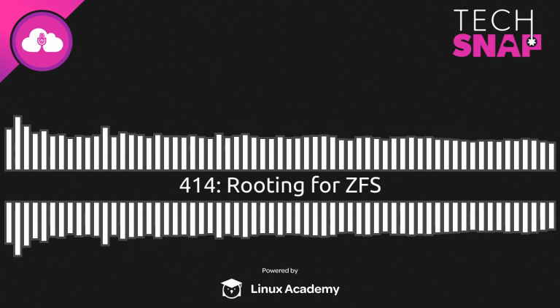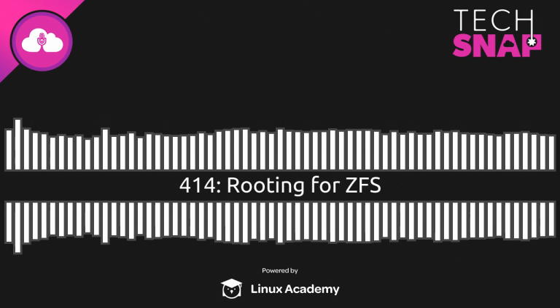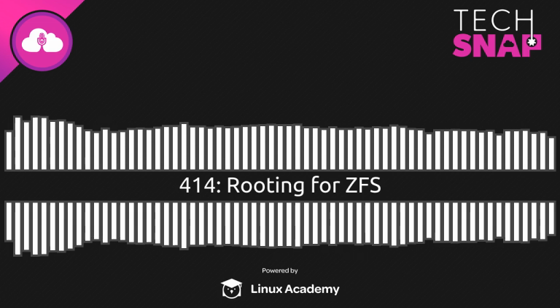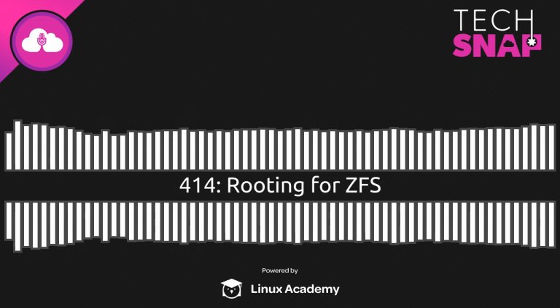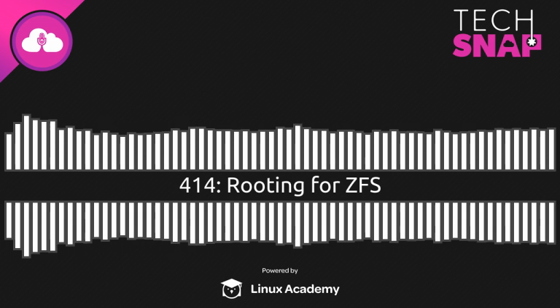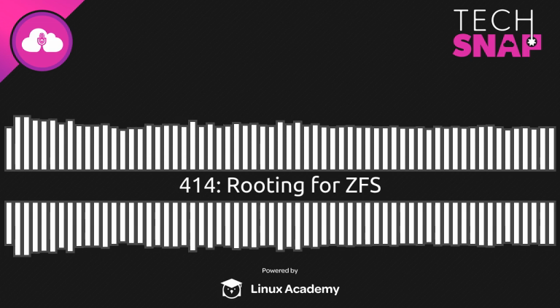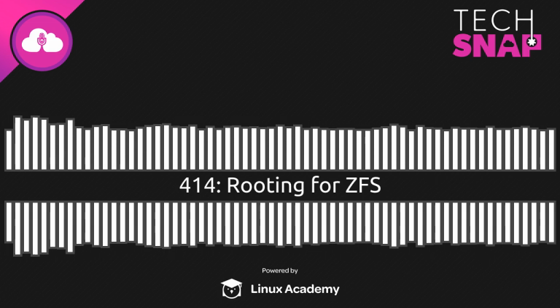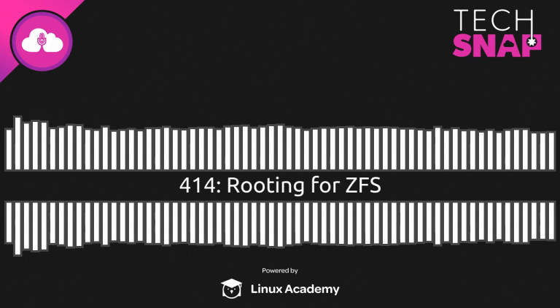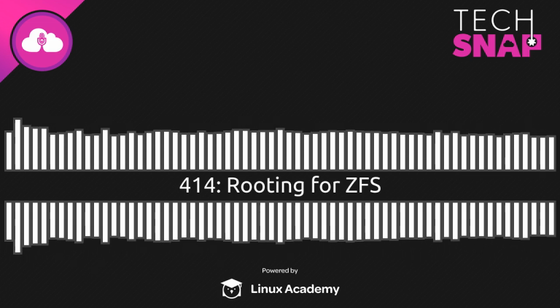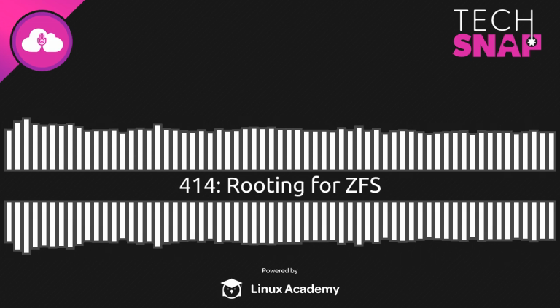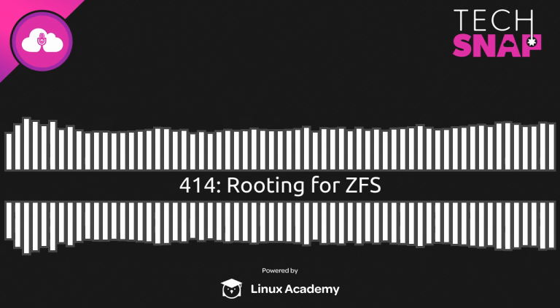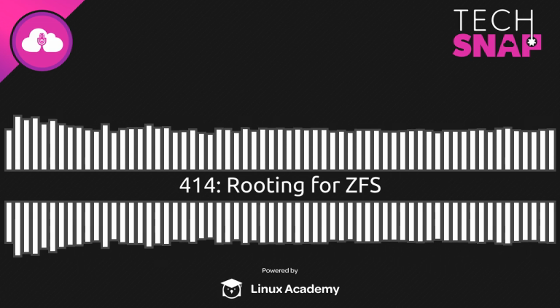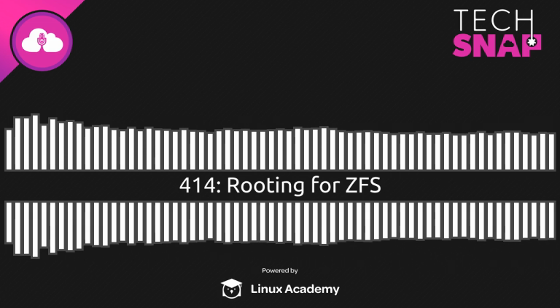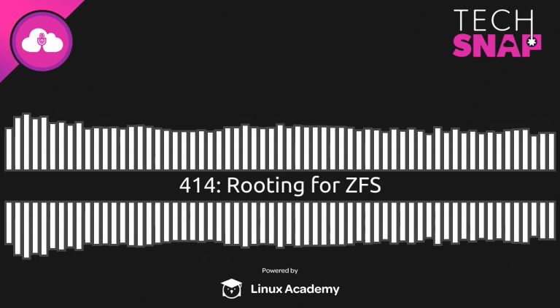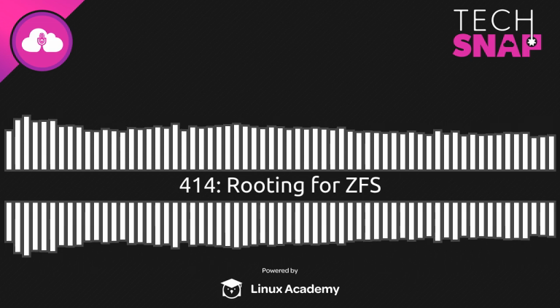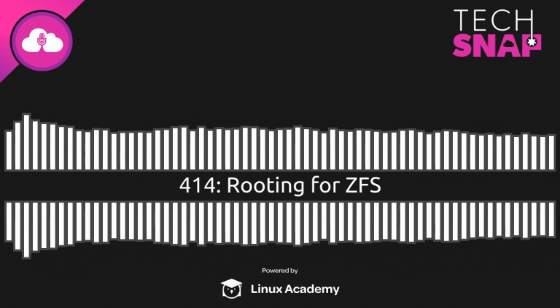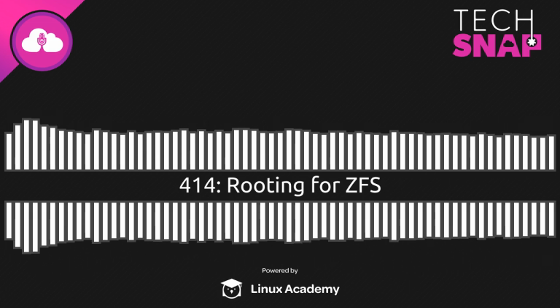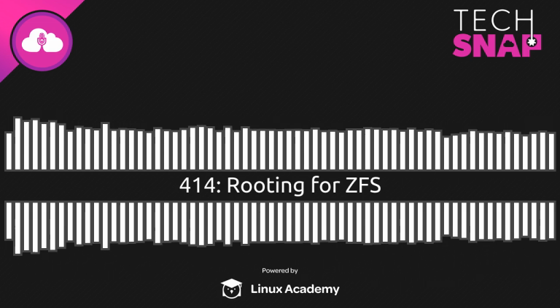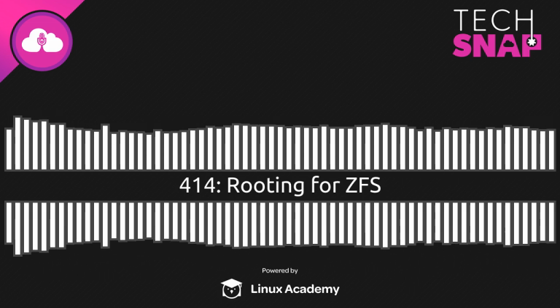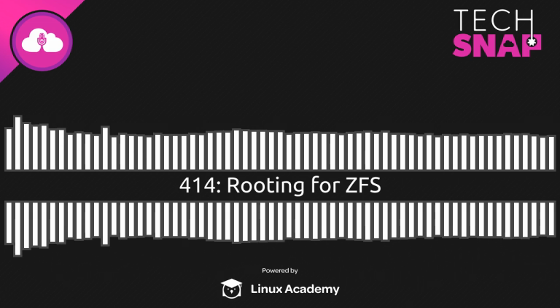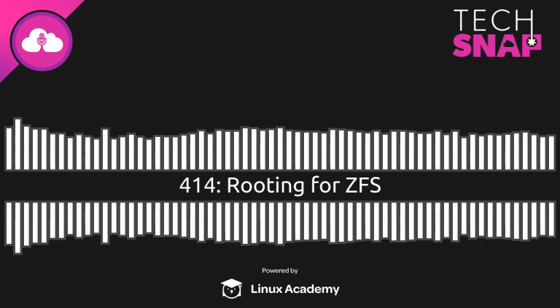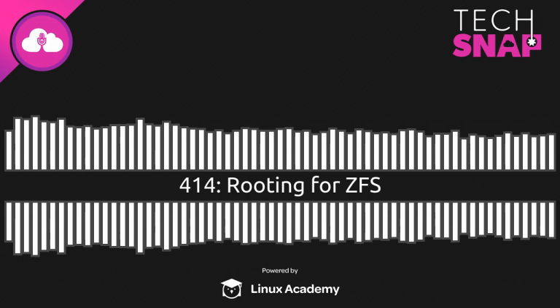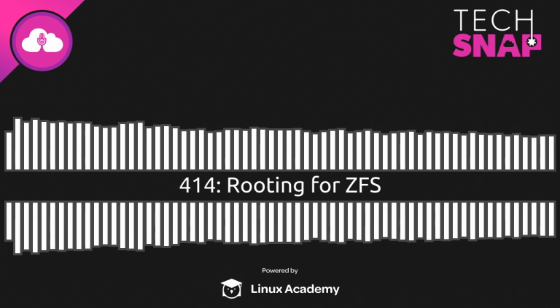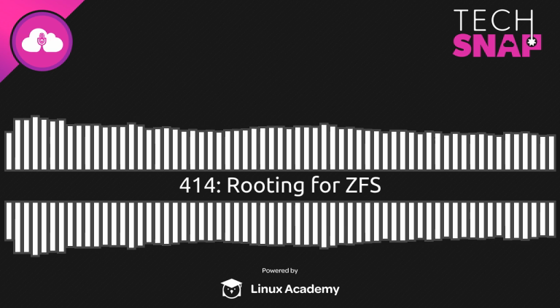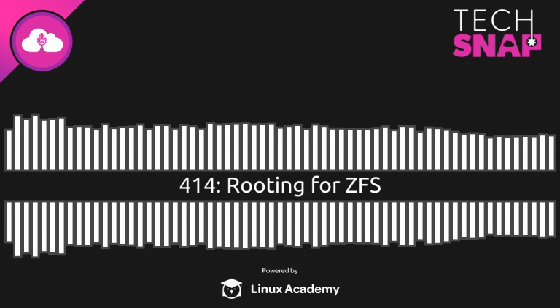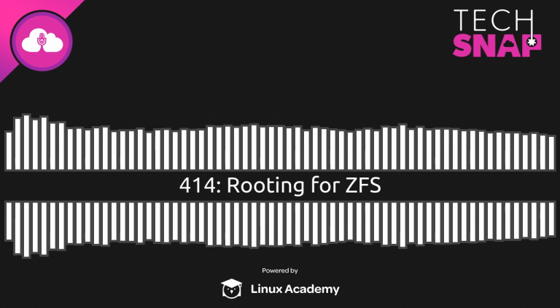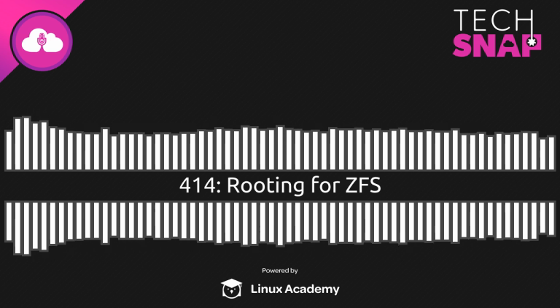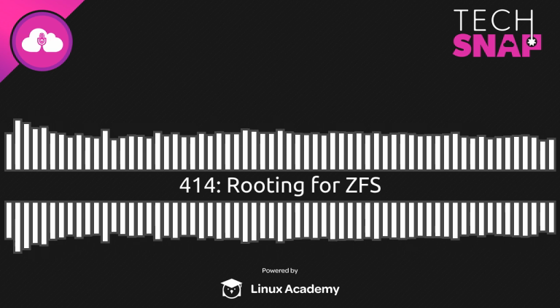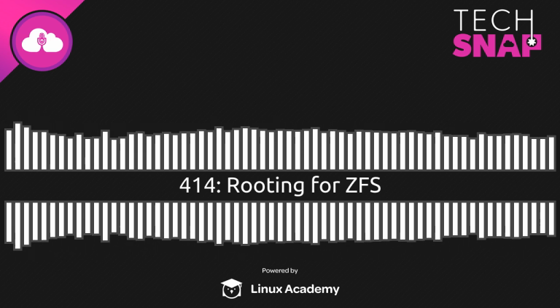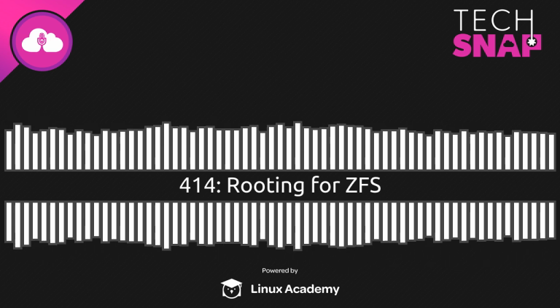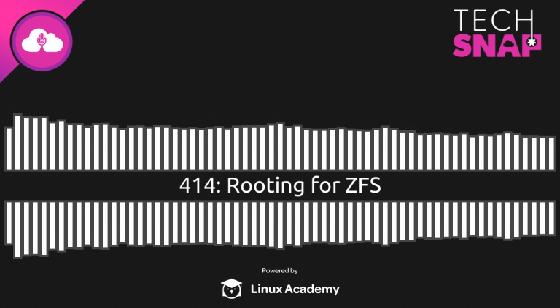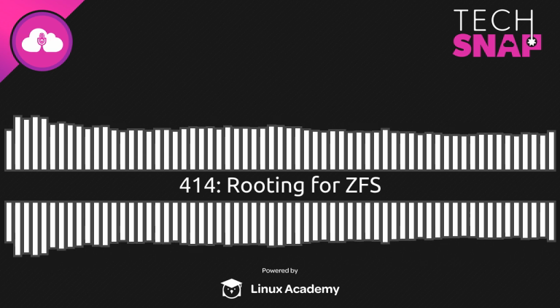This is TechSnap, episode 414, for October 18th, 2019.